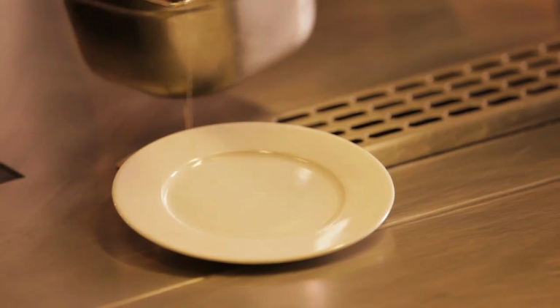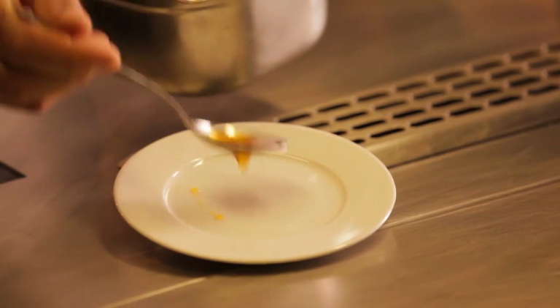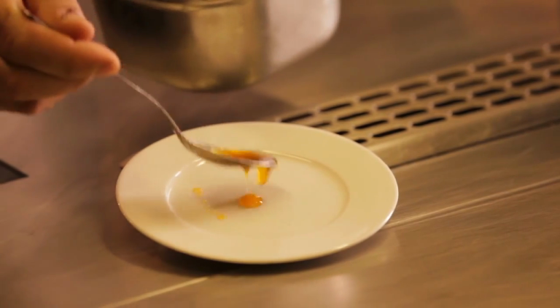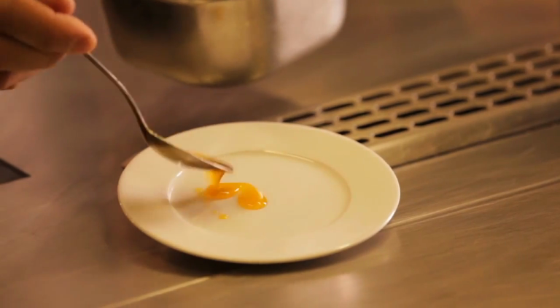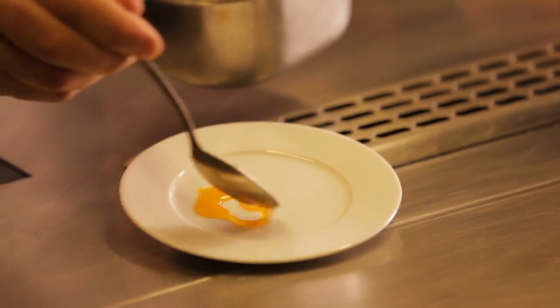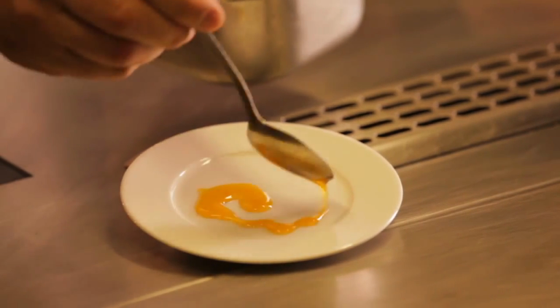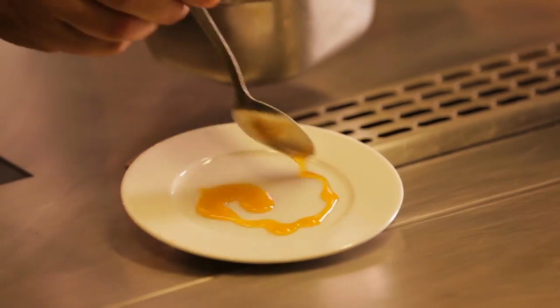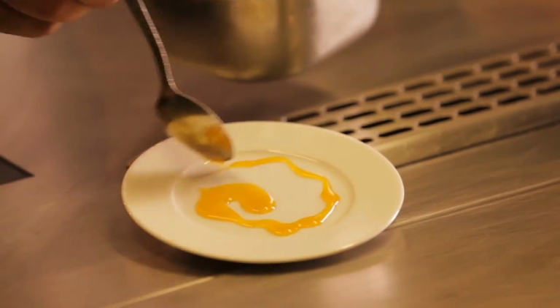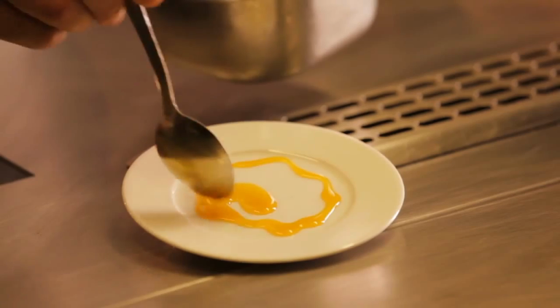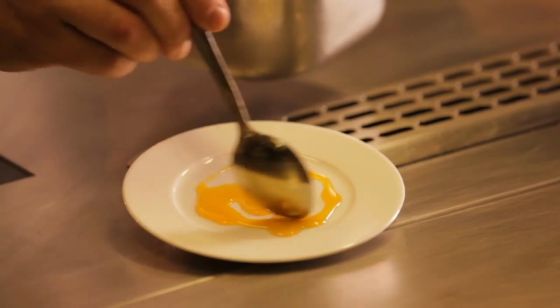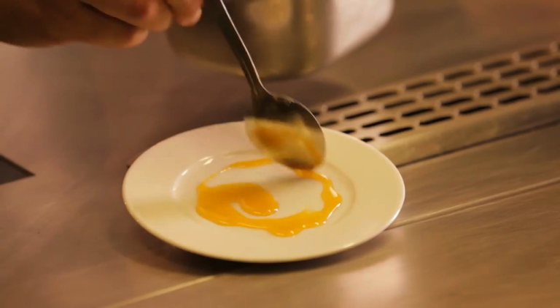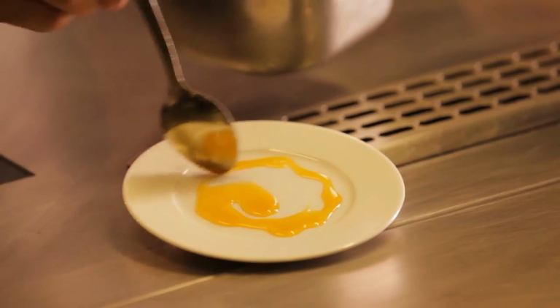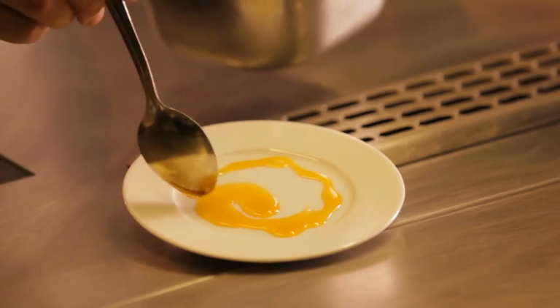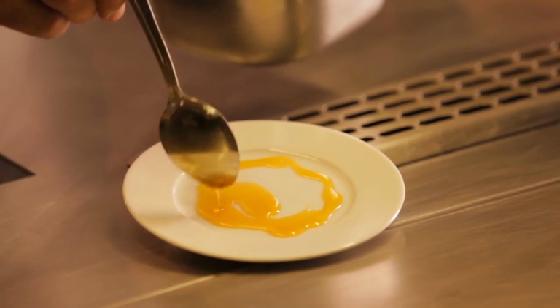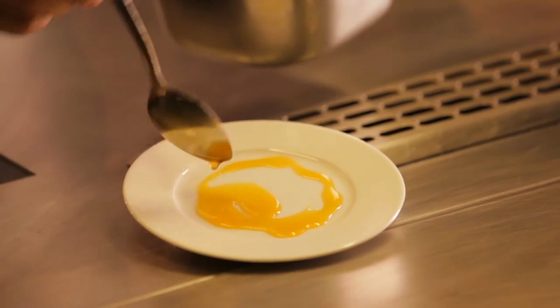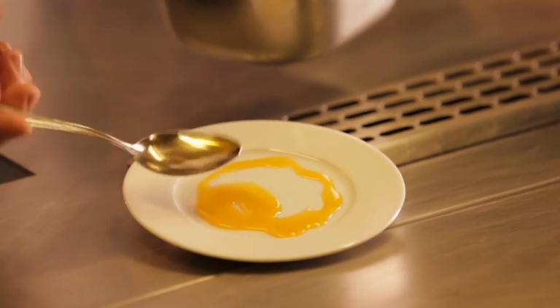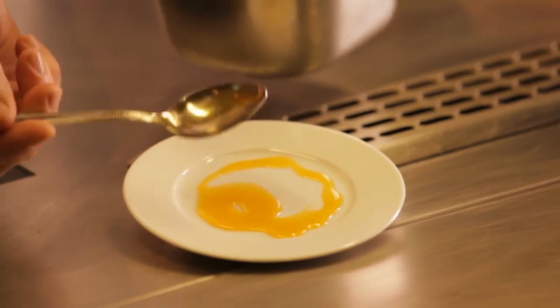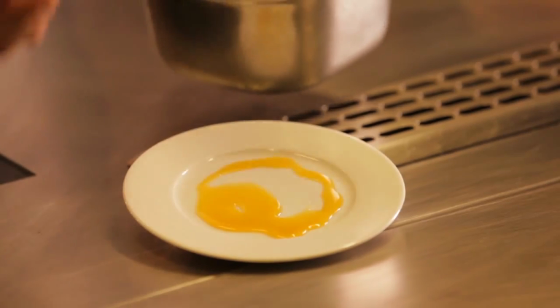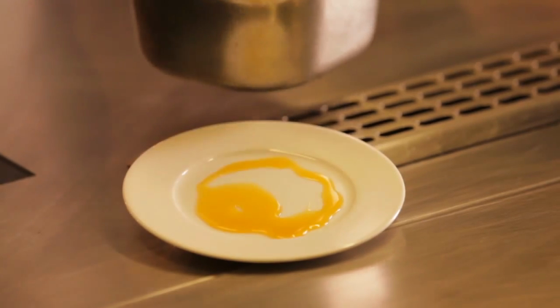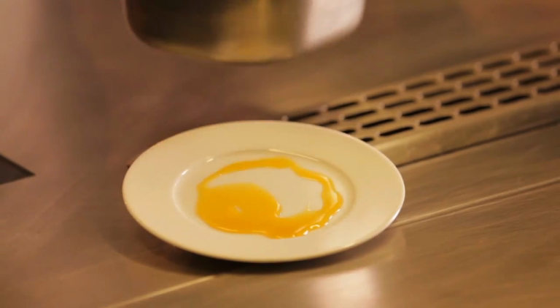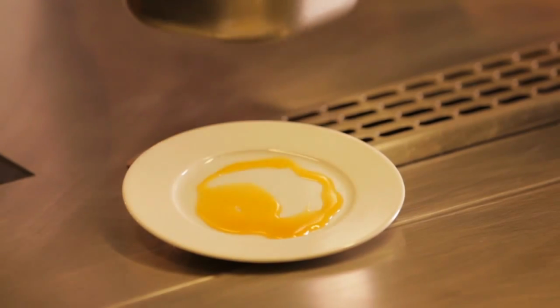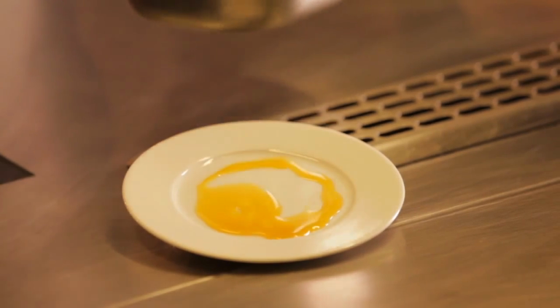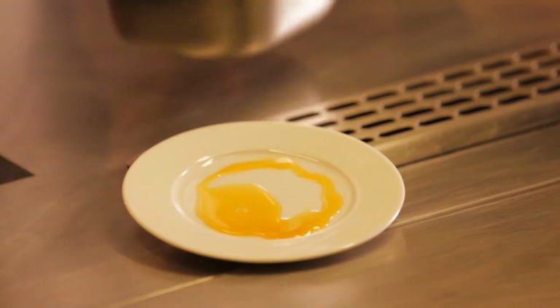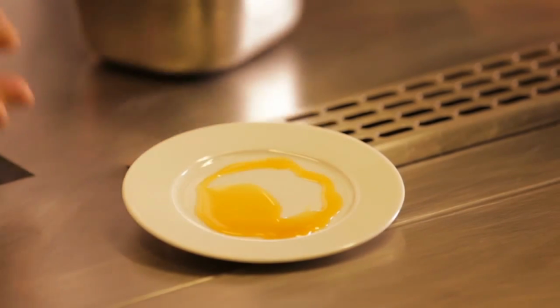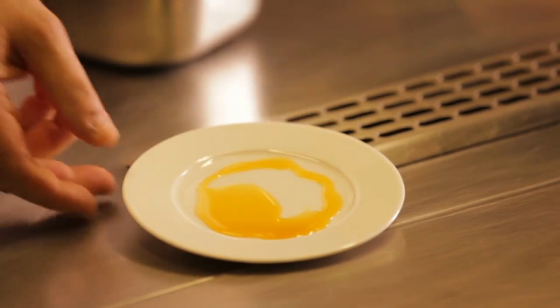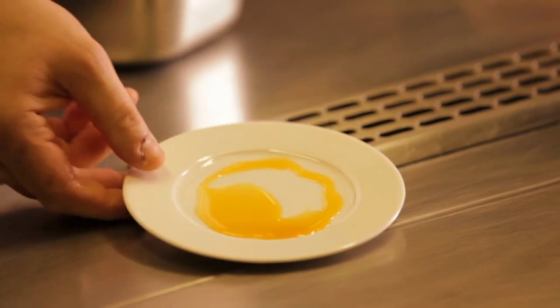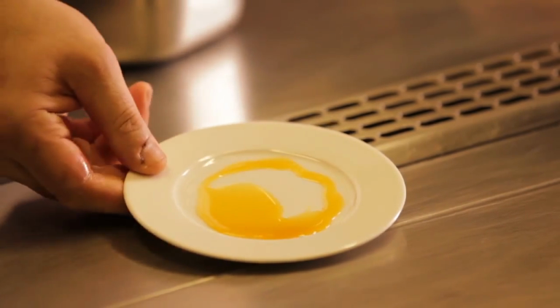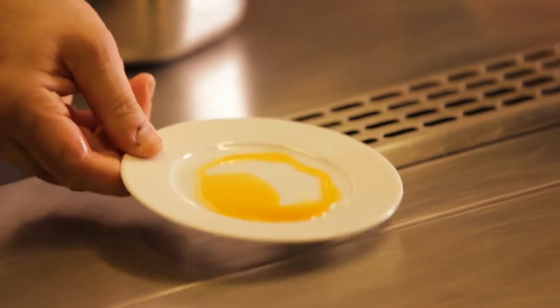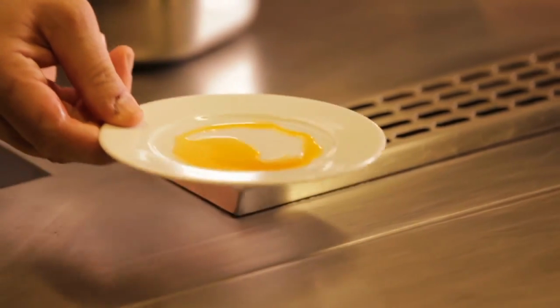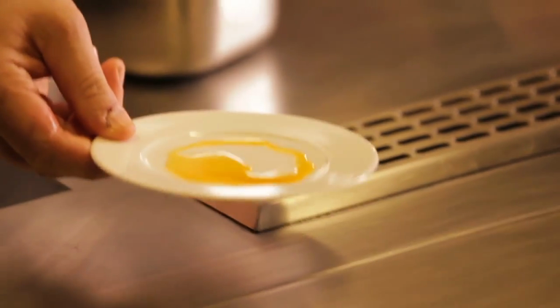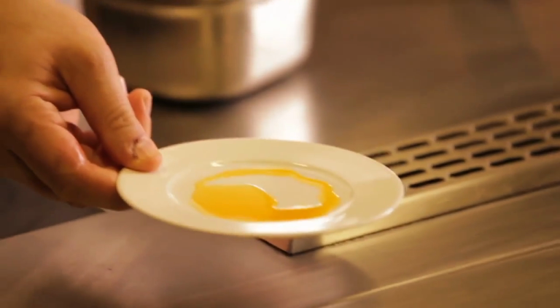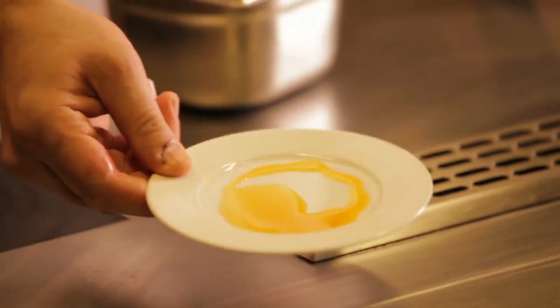So this is our finished lobster oil. It should have a lovely pink colour to it, just taking on the colour of the lobster bones.